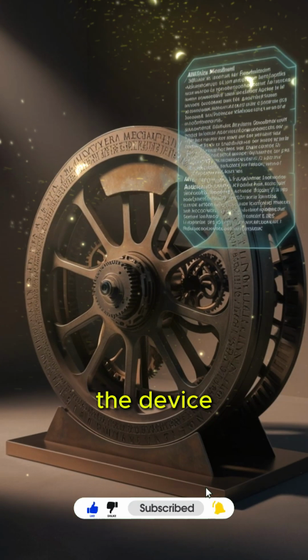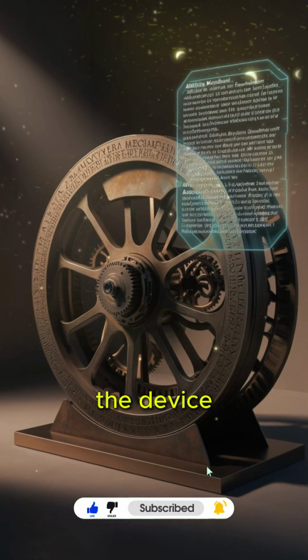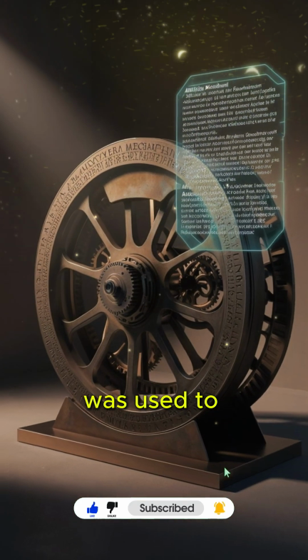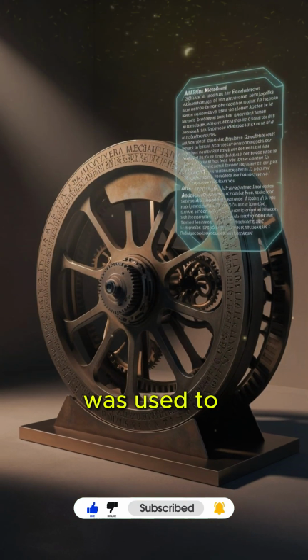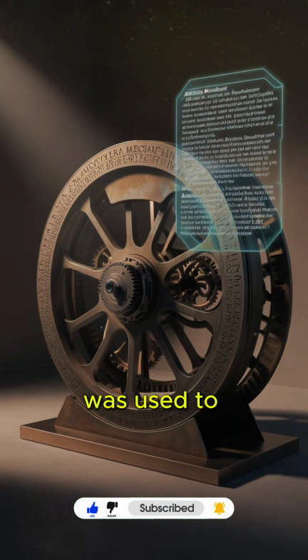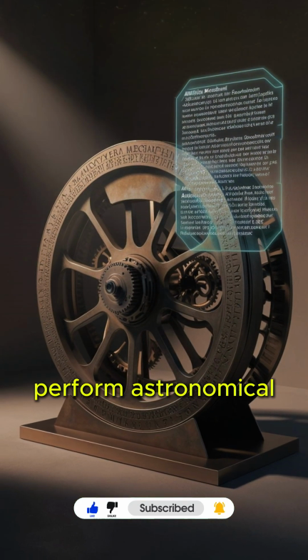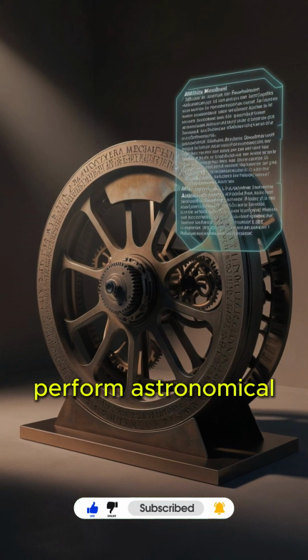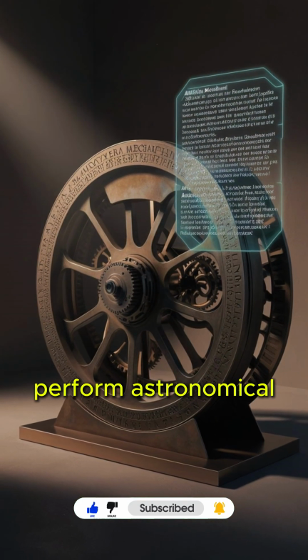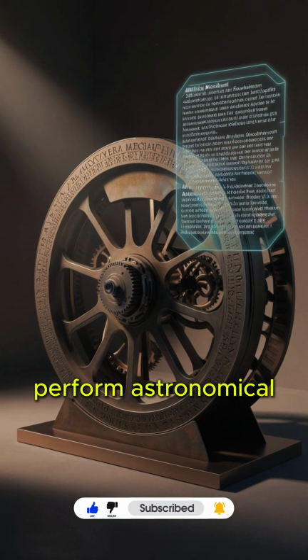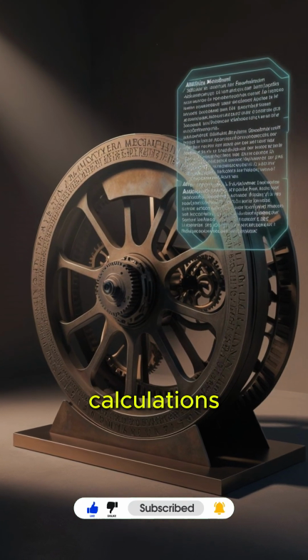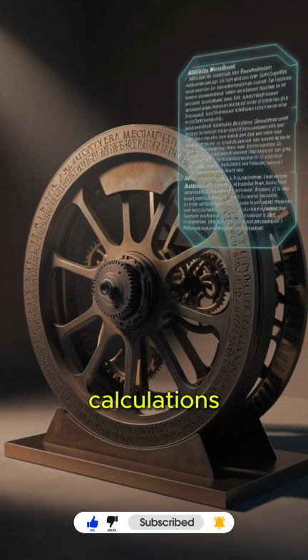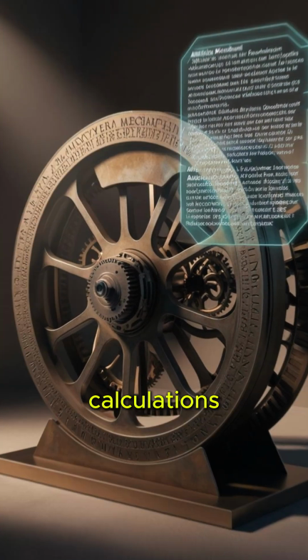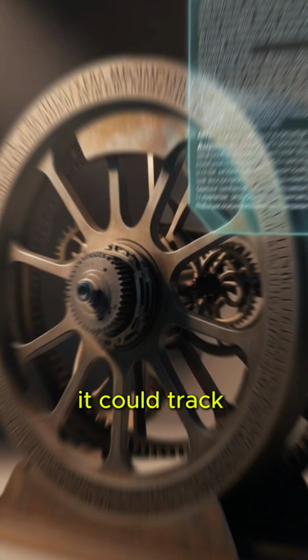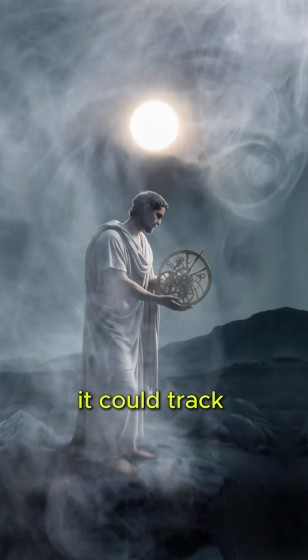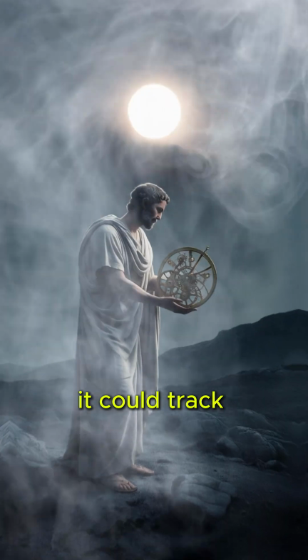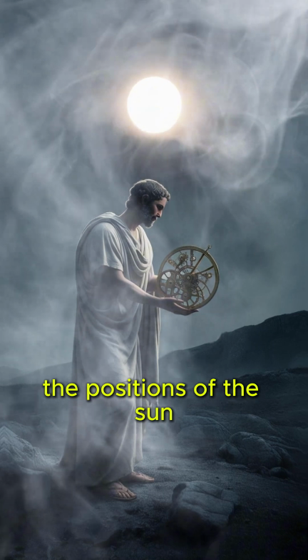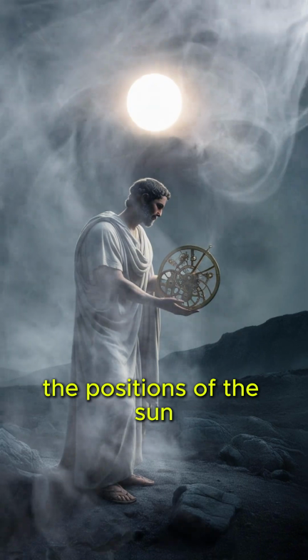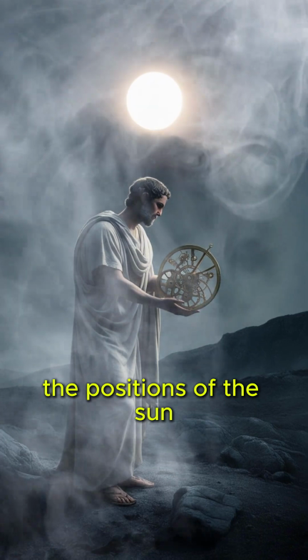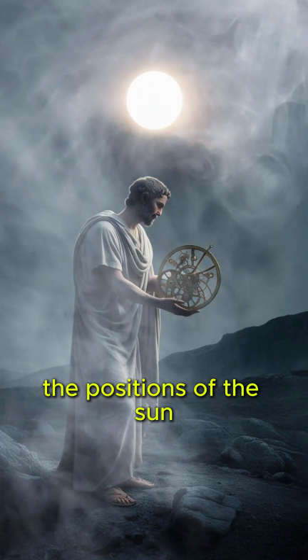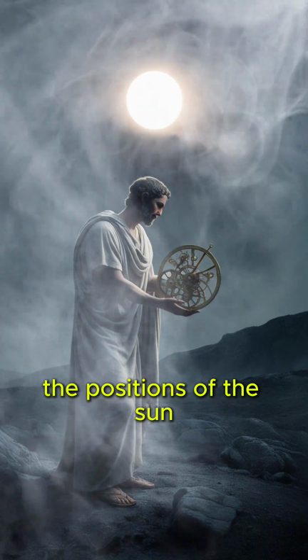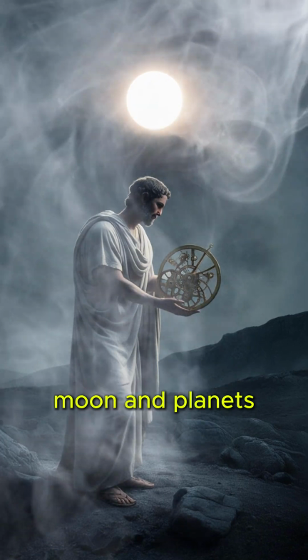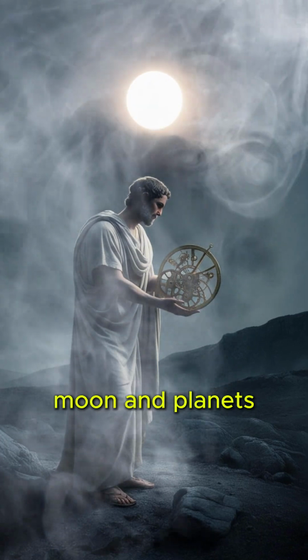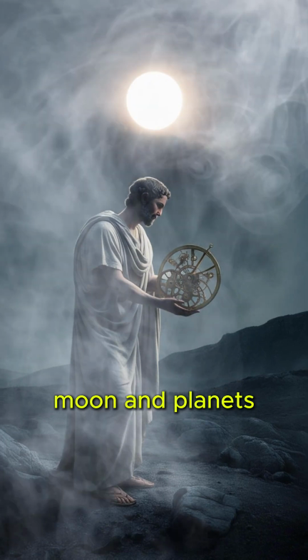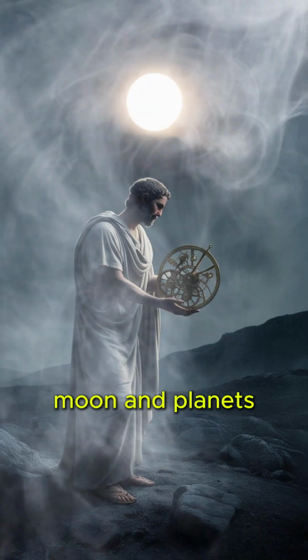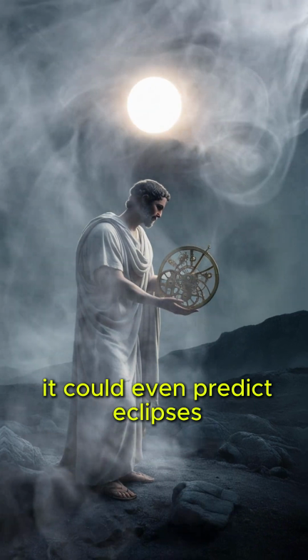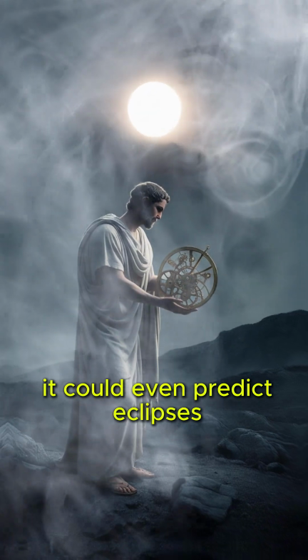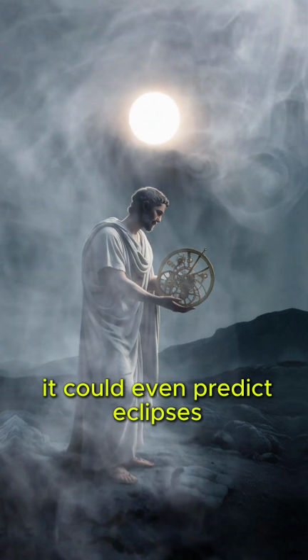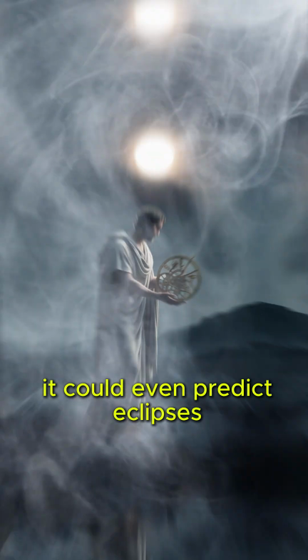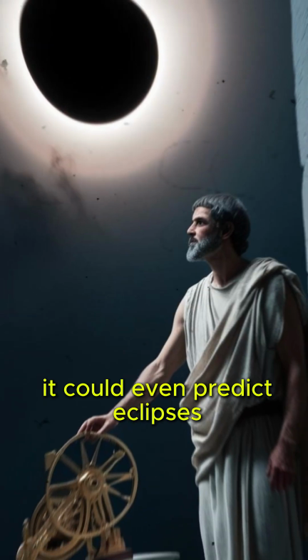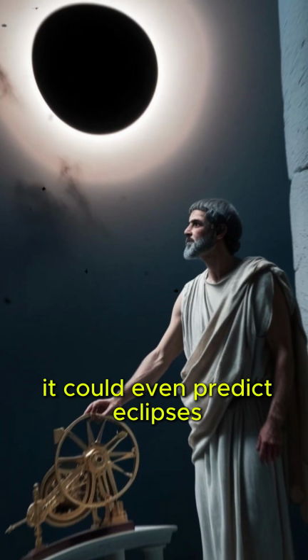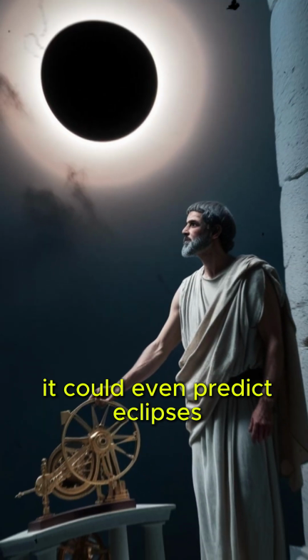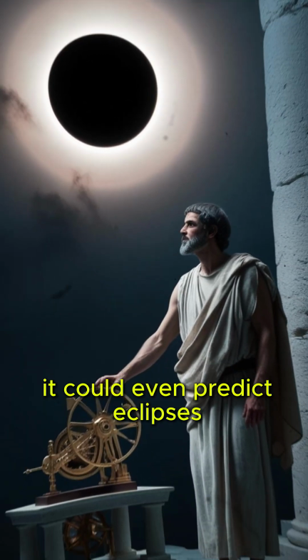The device was used to perform astronomical calculations. It could track the positions of the sun, moon, and planets. It could even predict eclipses.